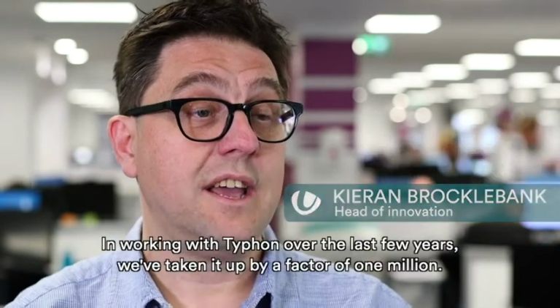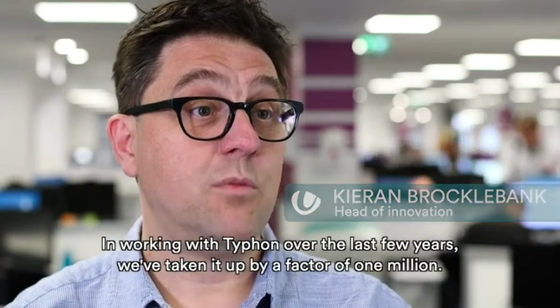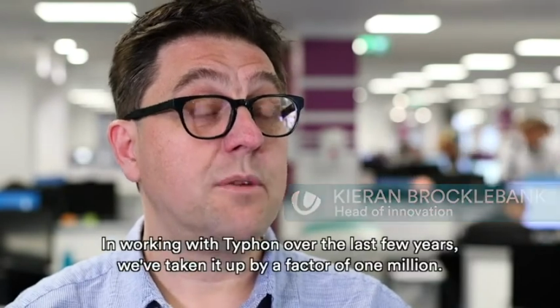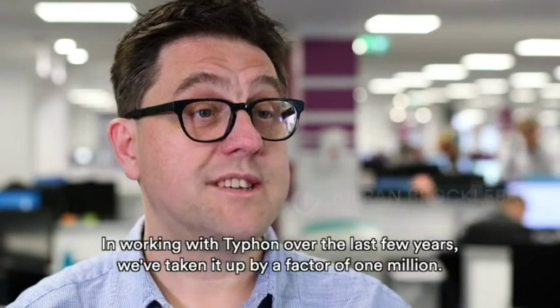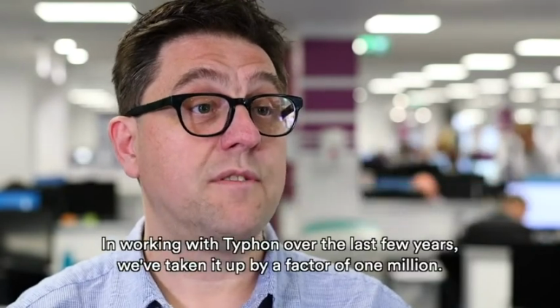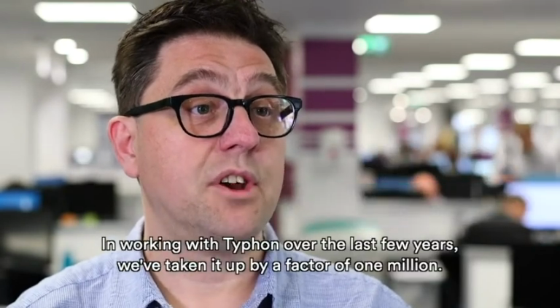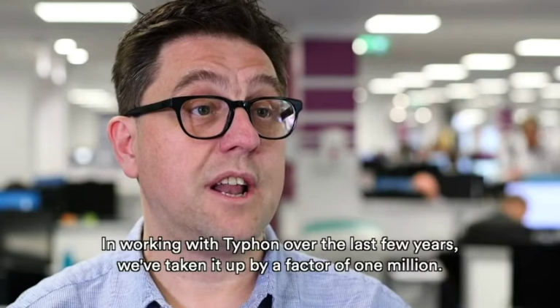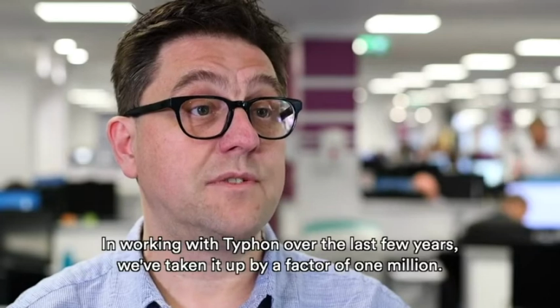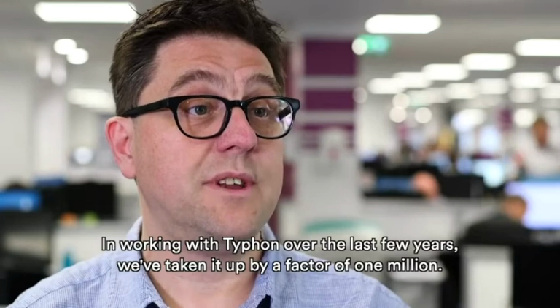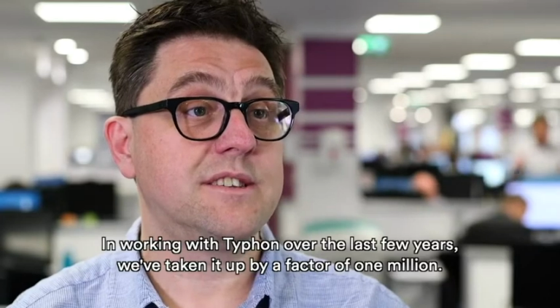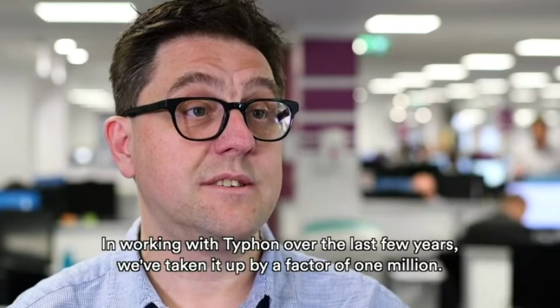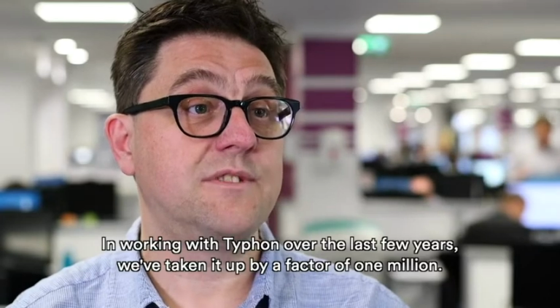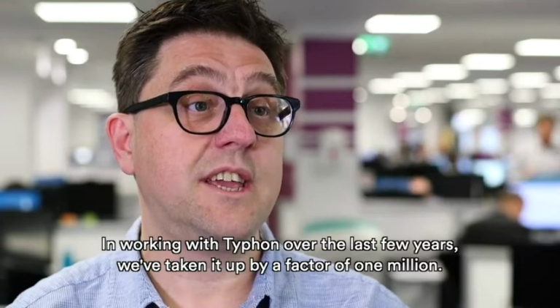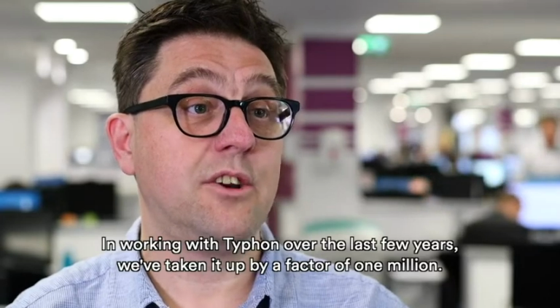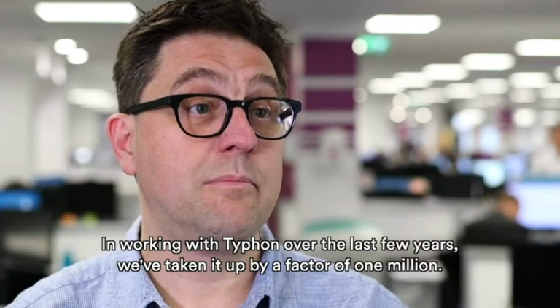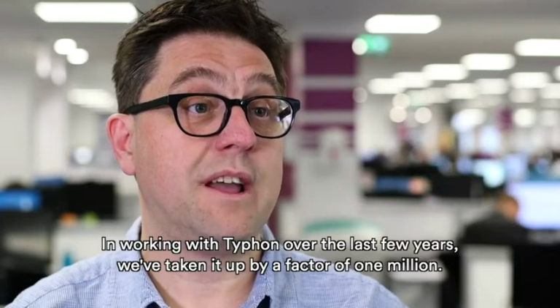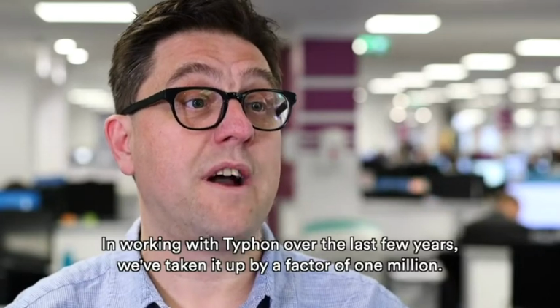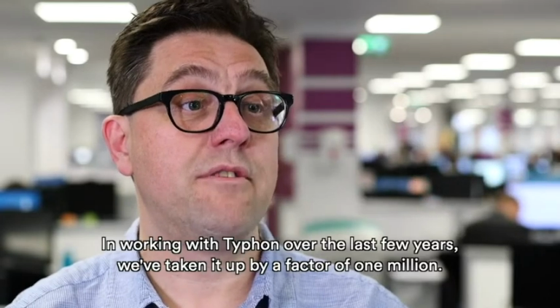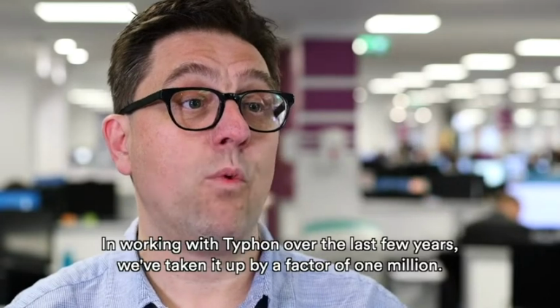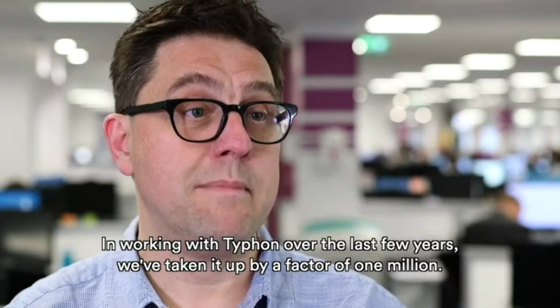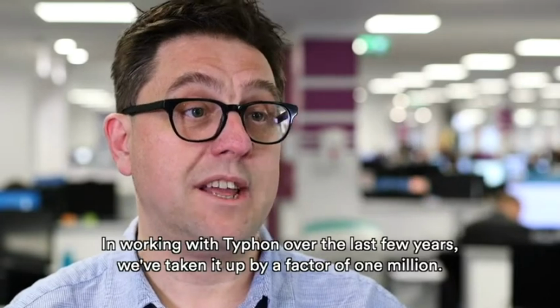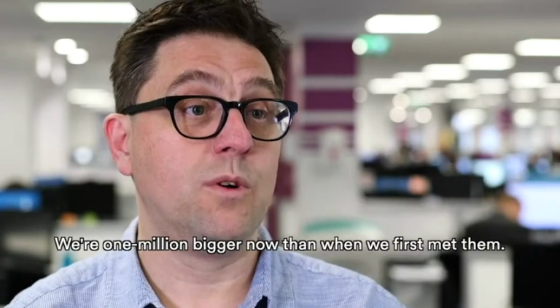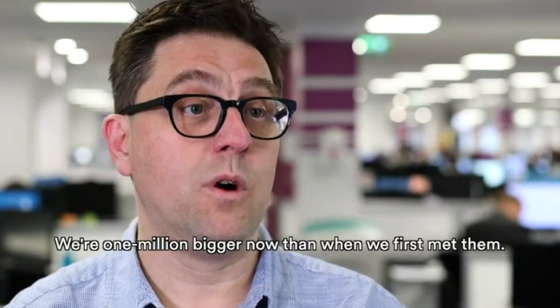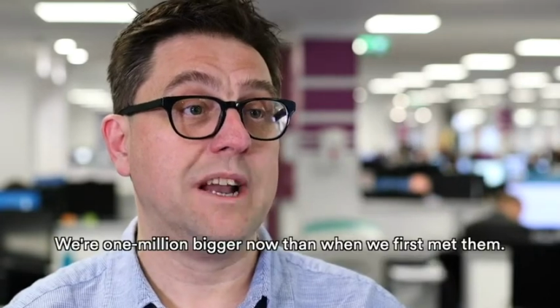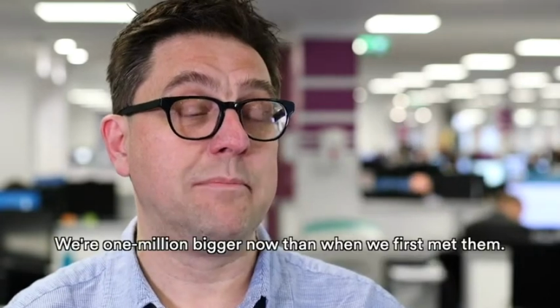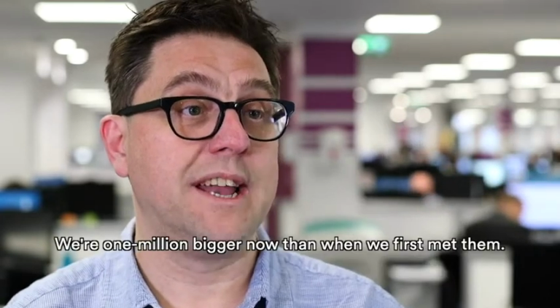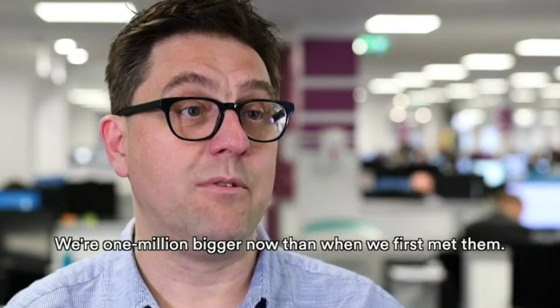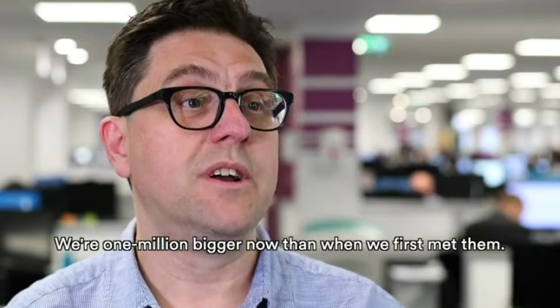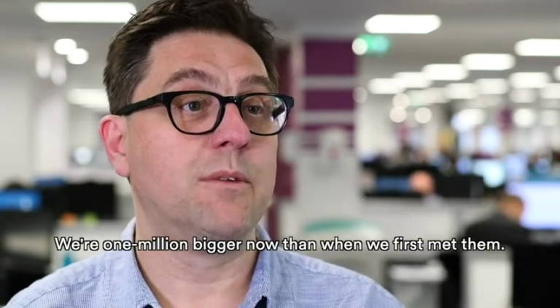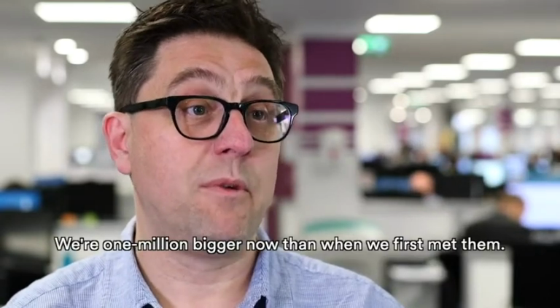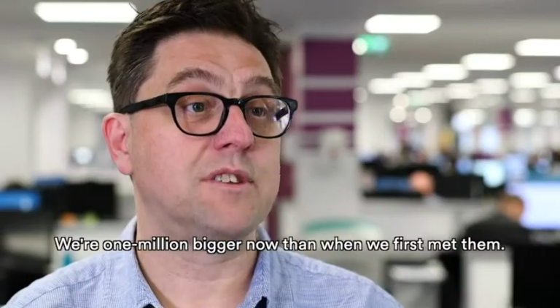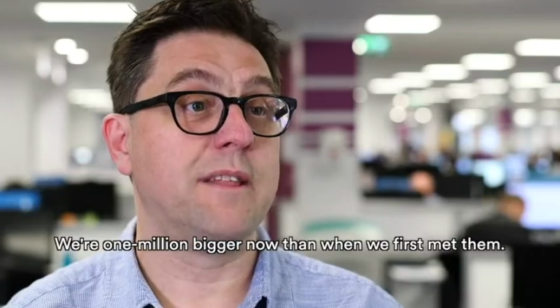In working with Typhon over the last few years, we've taken it up by a factor of one million. We're one million bigger now than when we first met them.